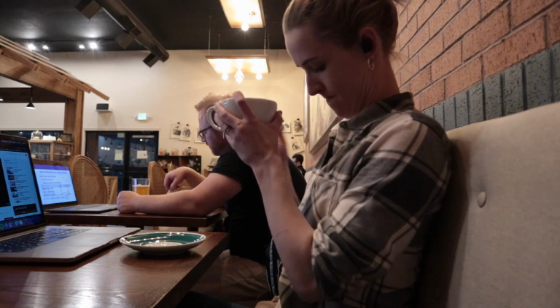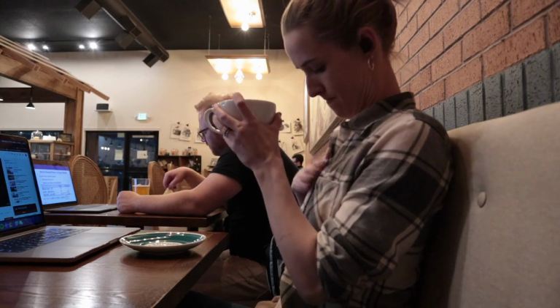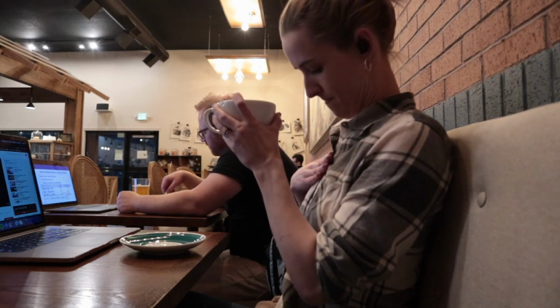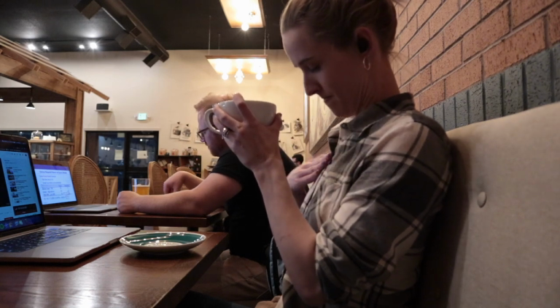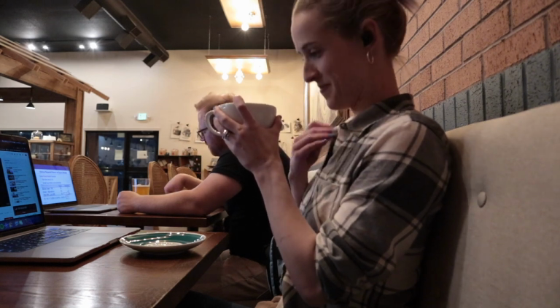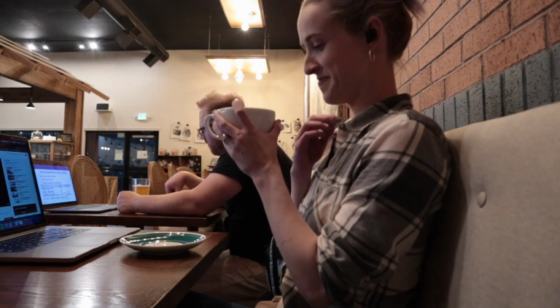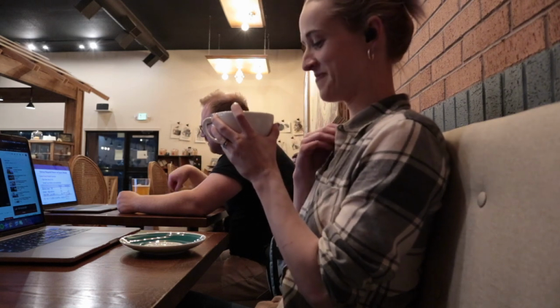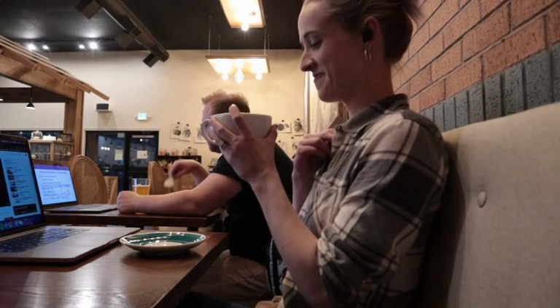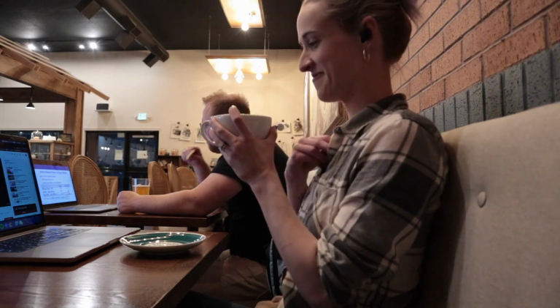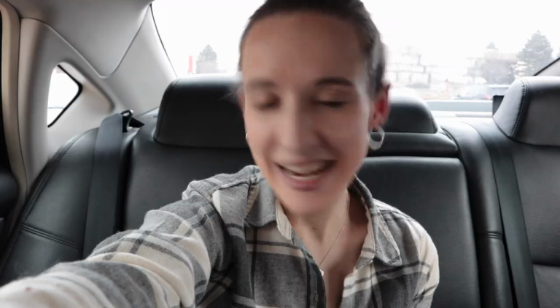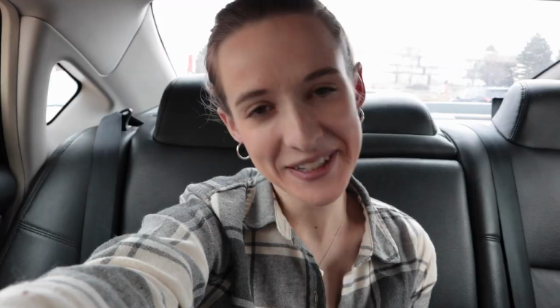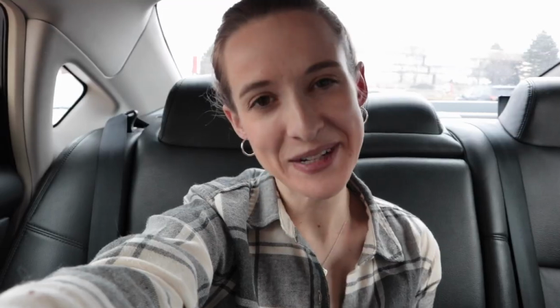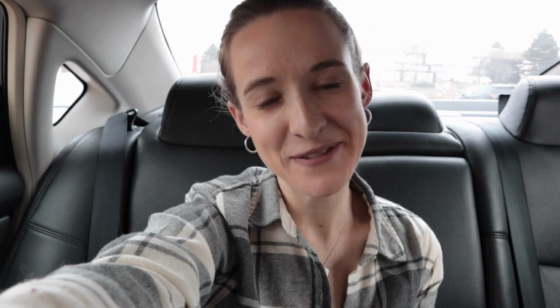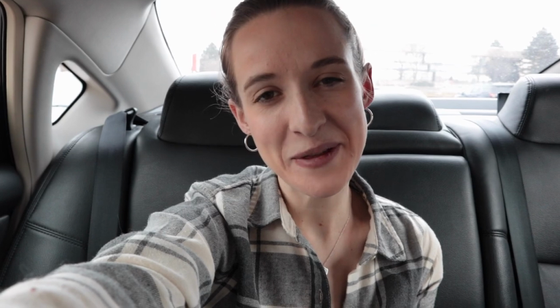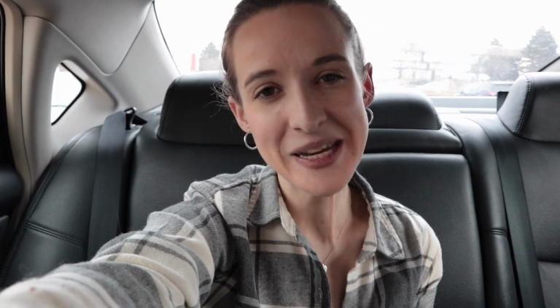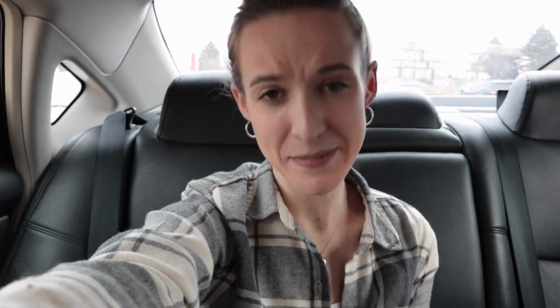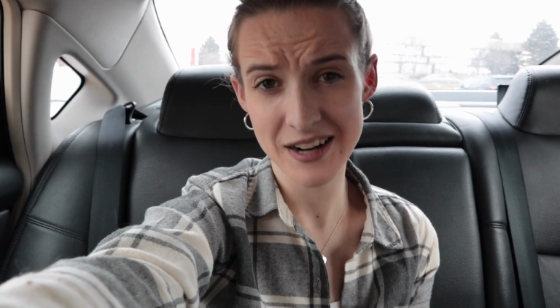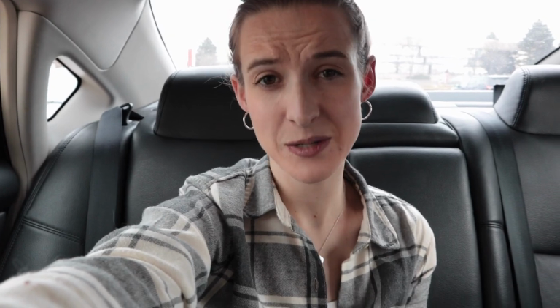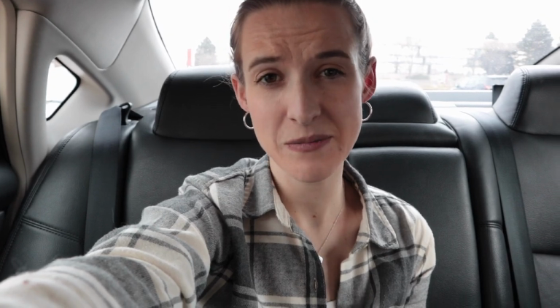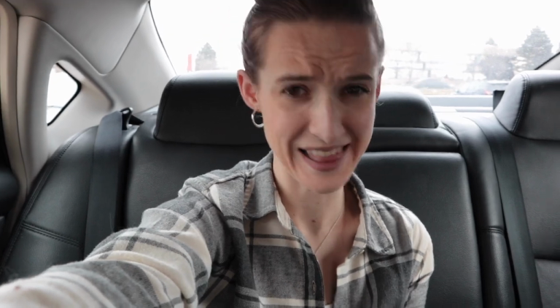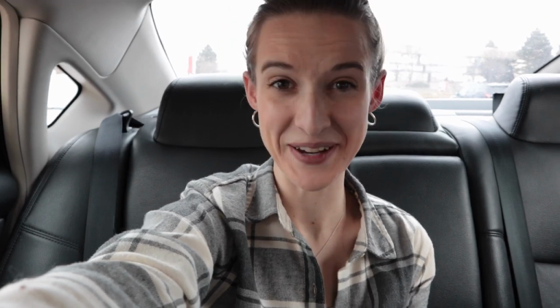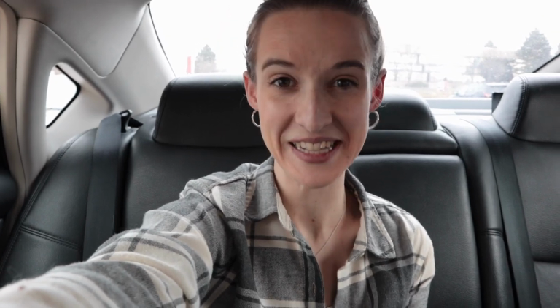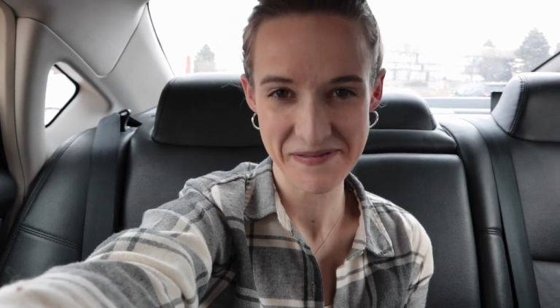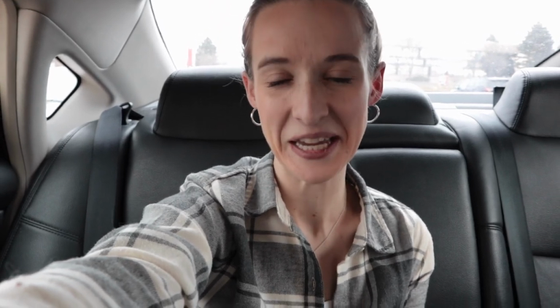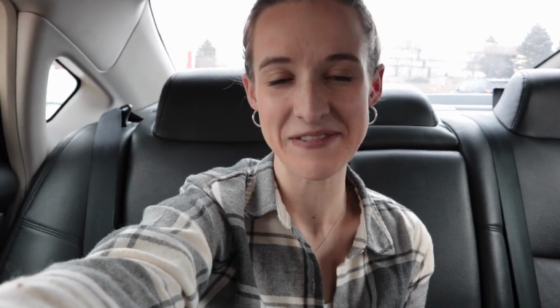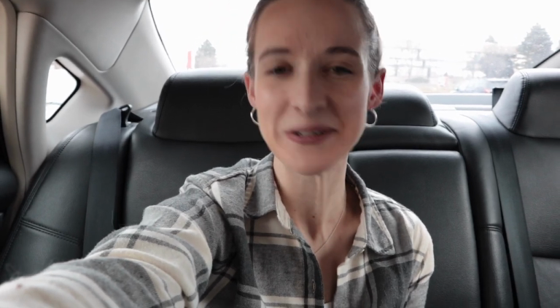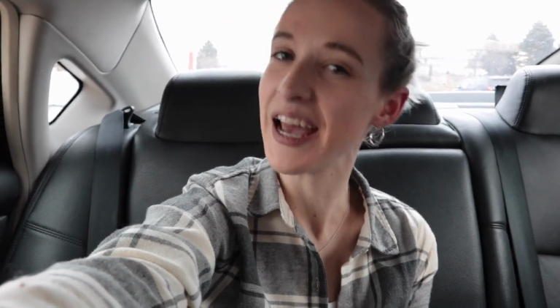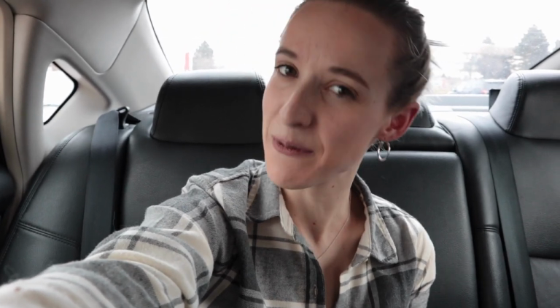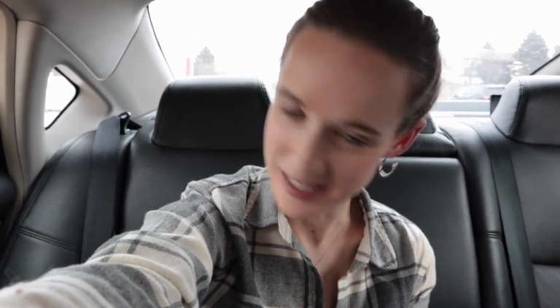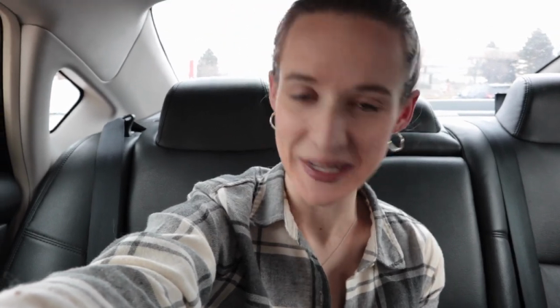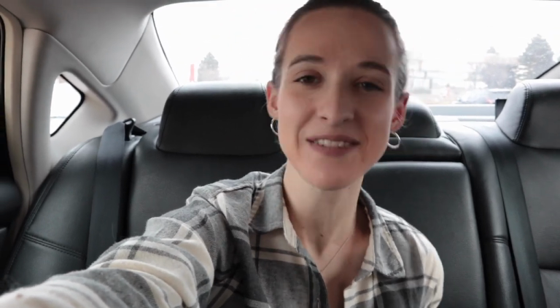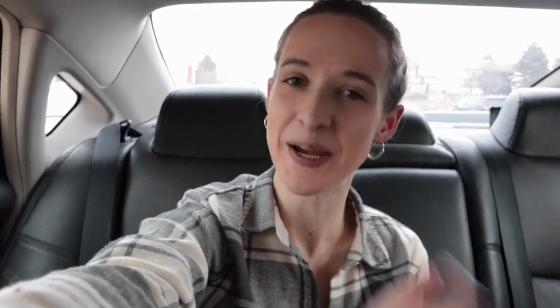Thanks for coming to Denver with me to my doctor's appointment. I love you guys, I'm thinking of you, and I will see you in the next video. Bye!